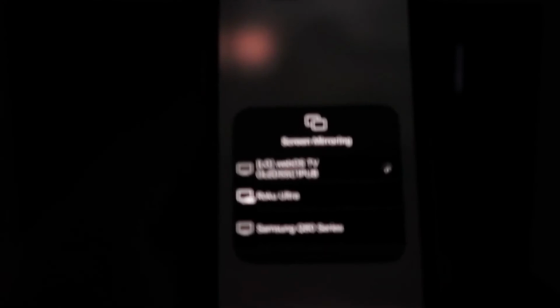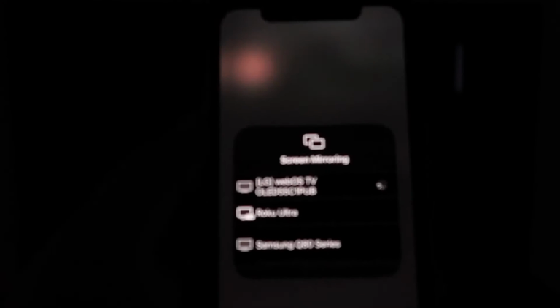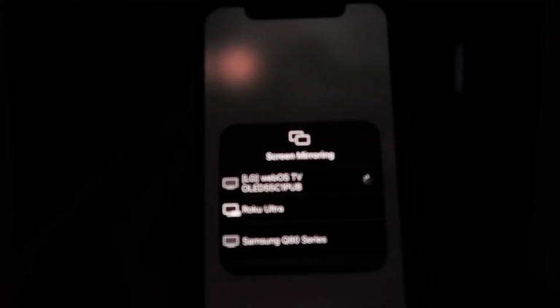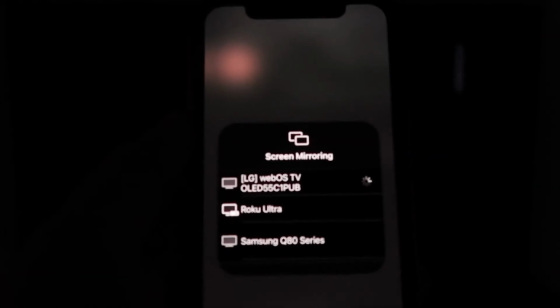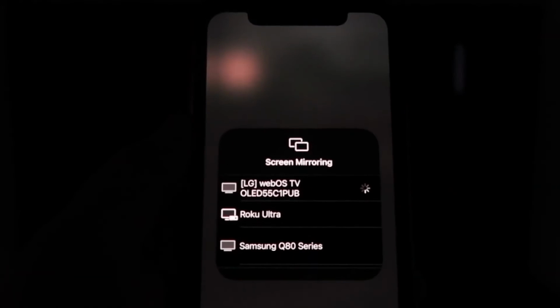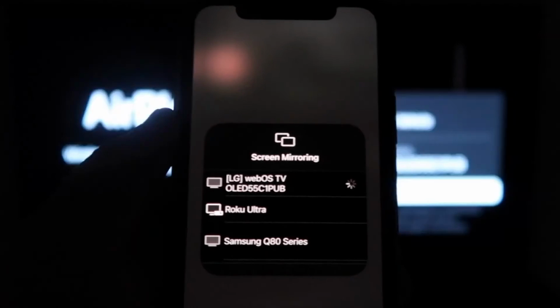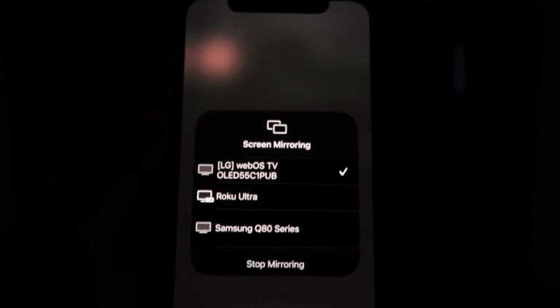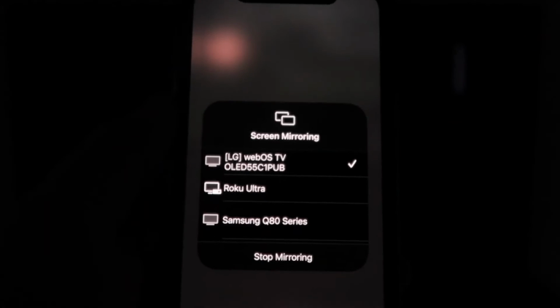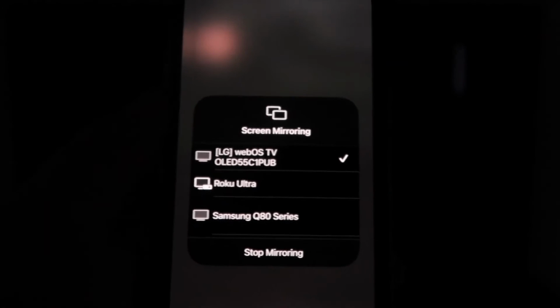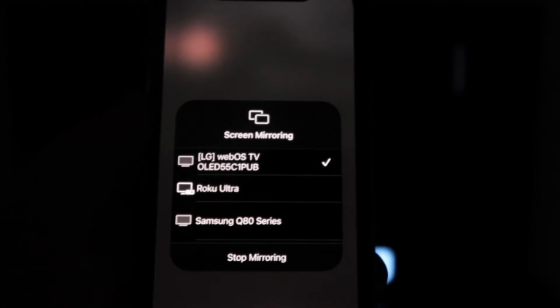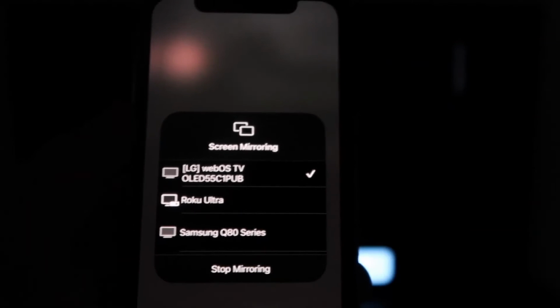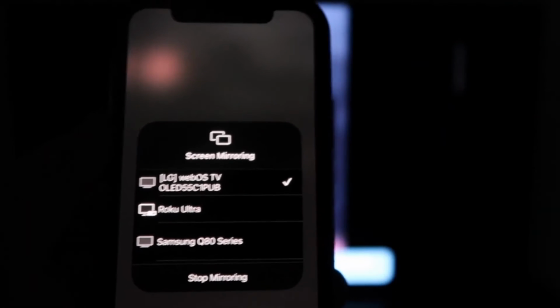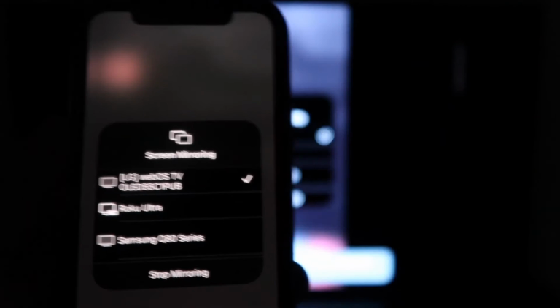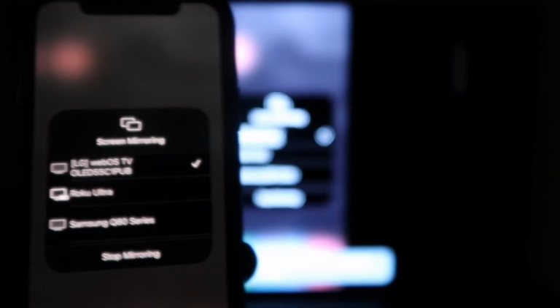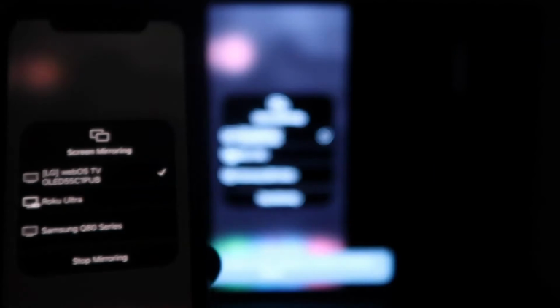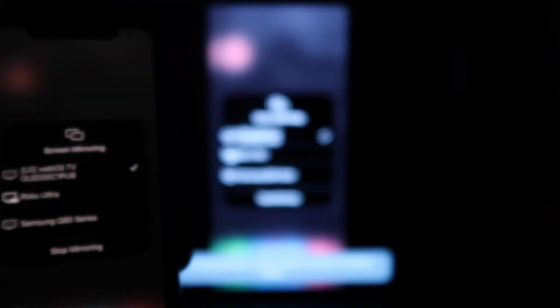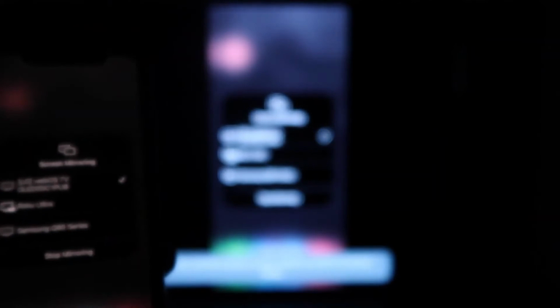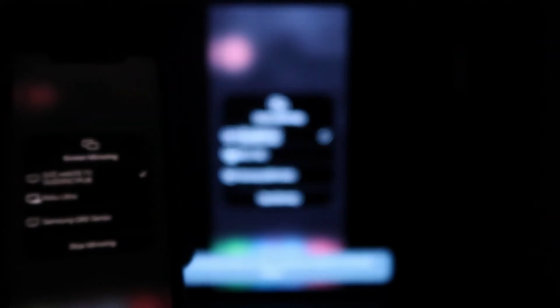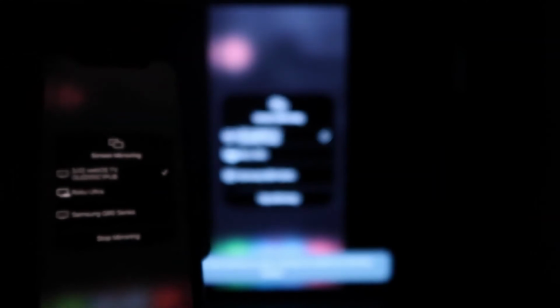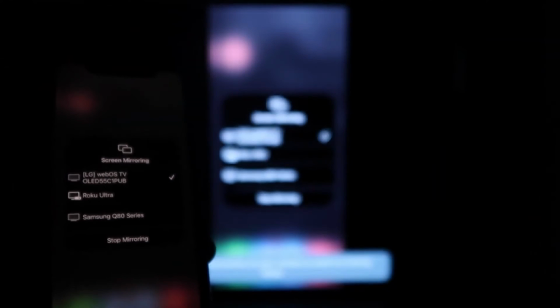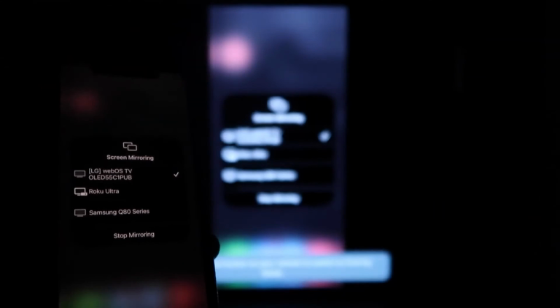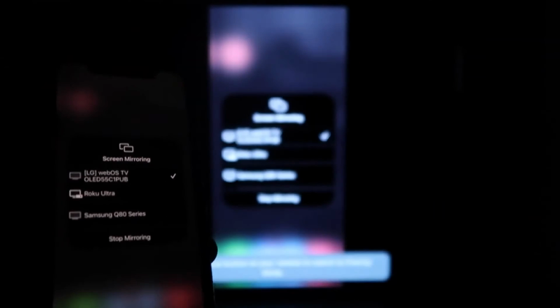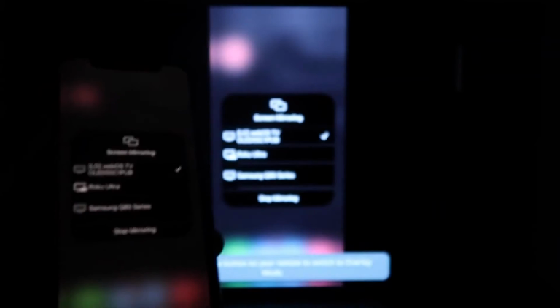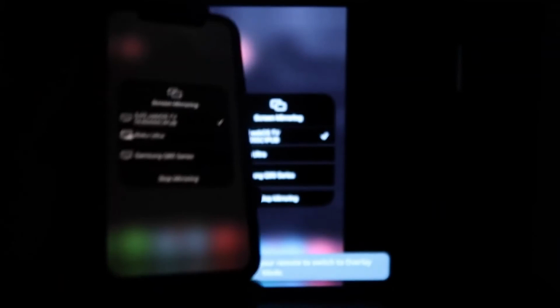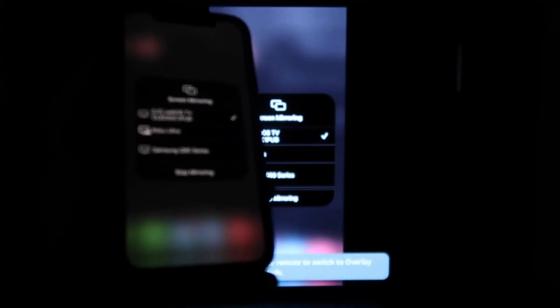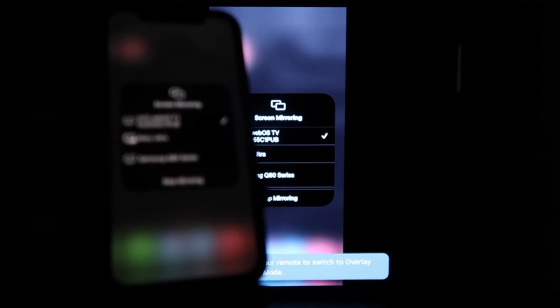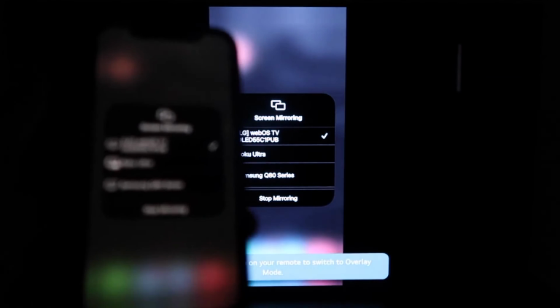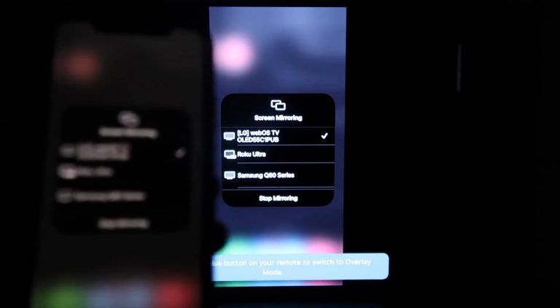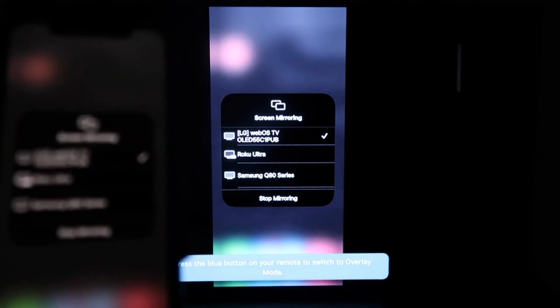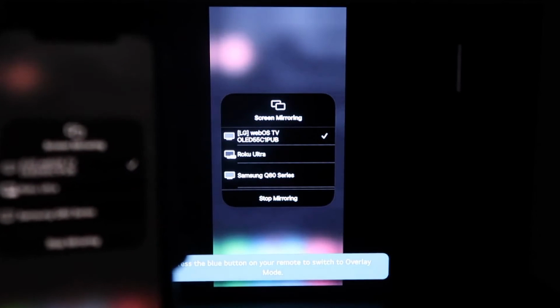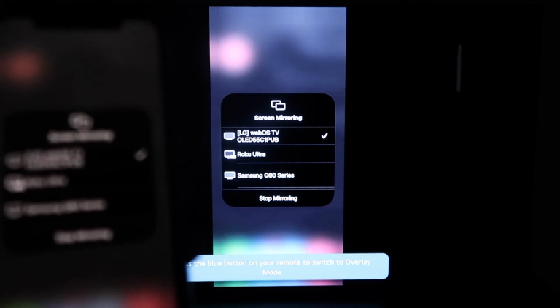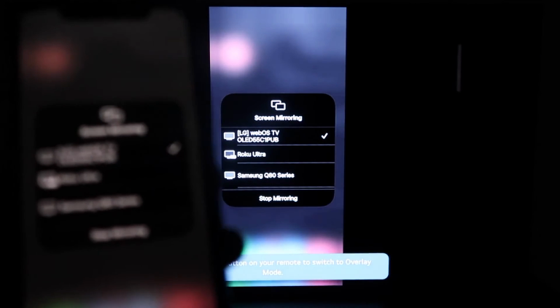Then click OK. You'll see this wheel start to spin and then voila, your iPhone is mirroring on your phone.